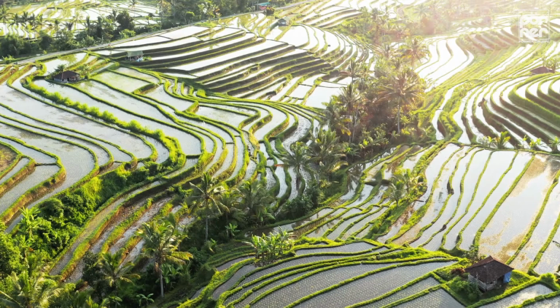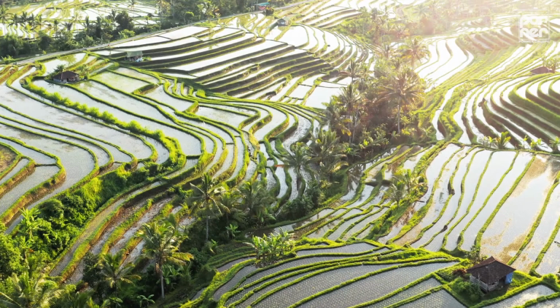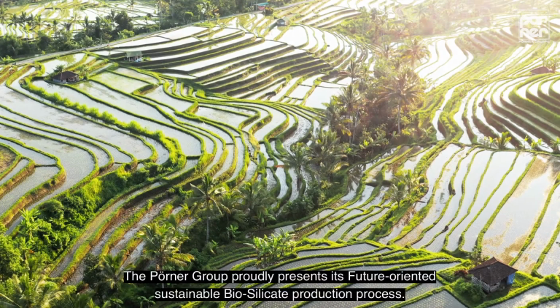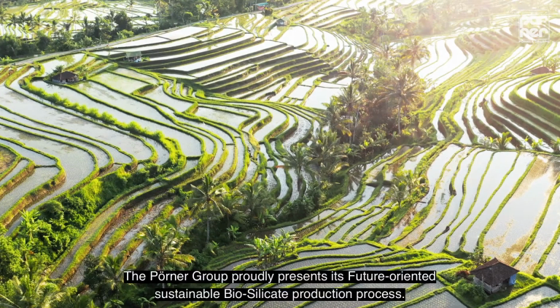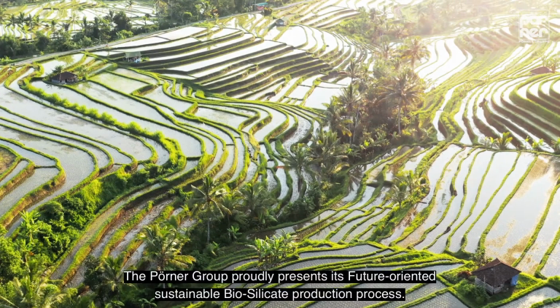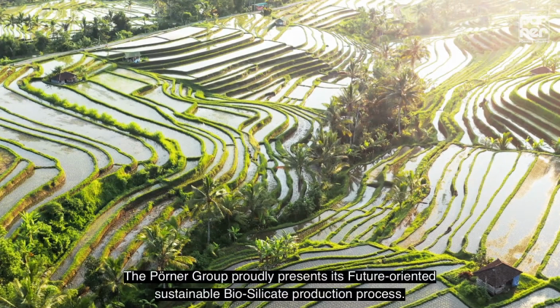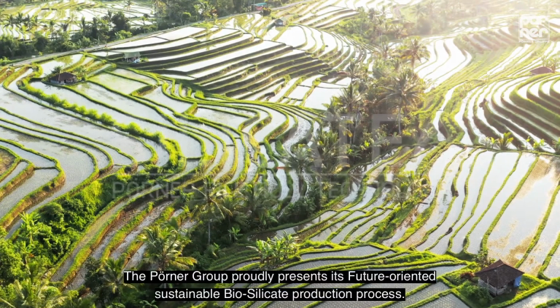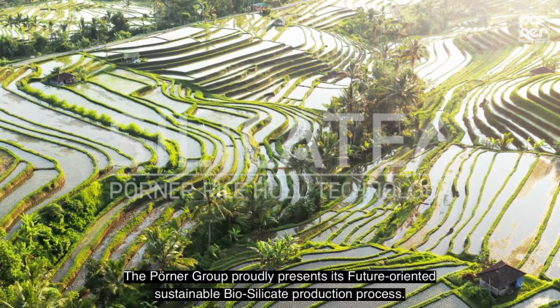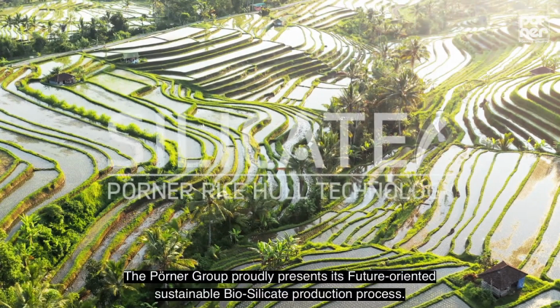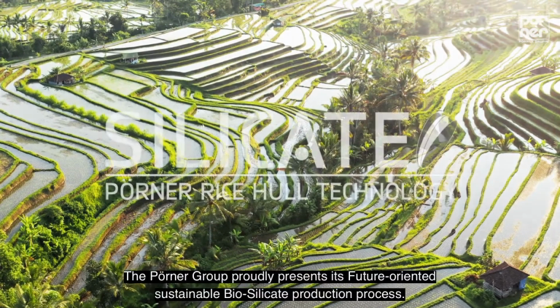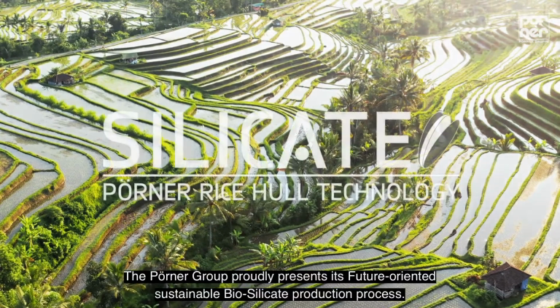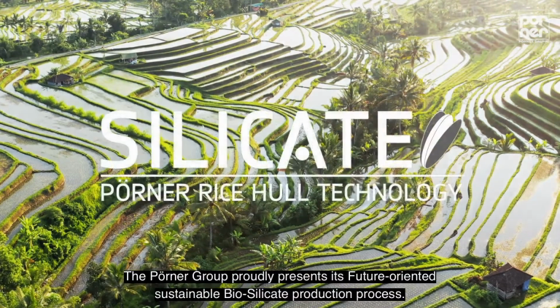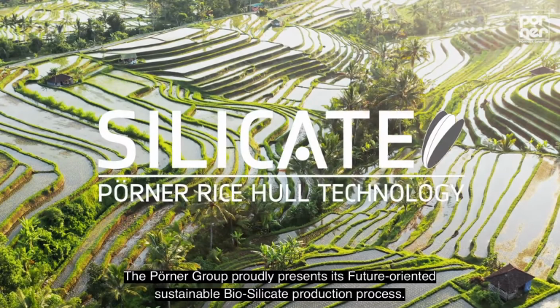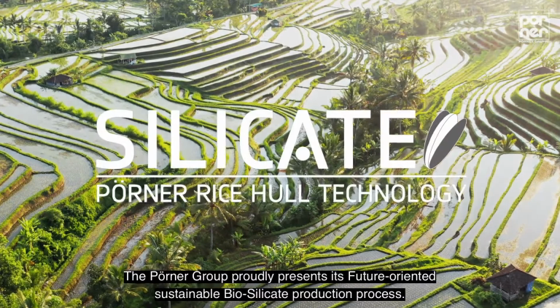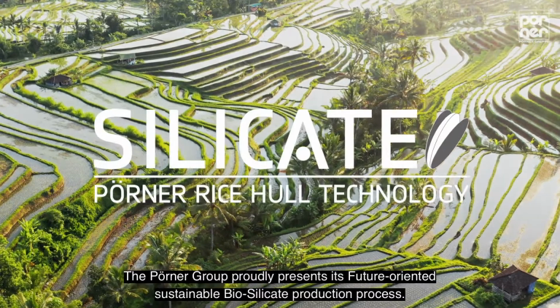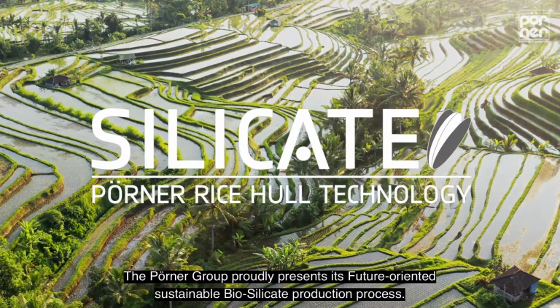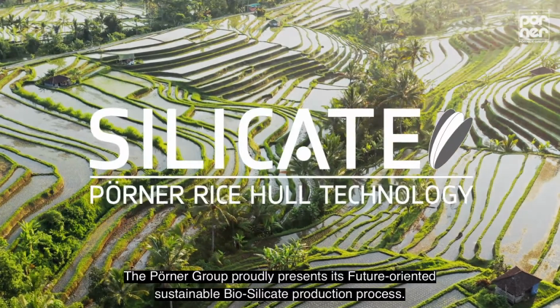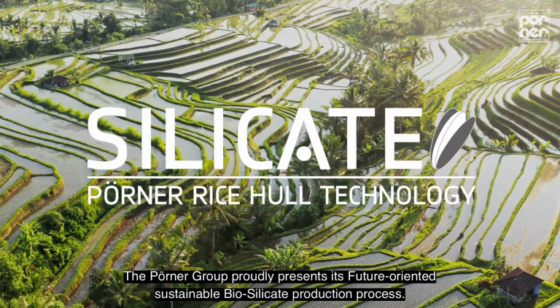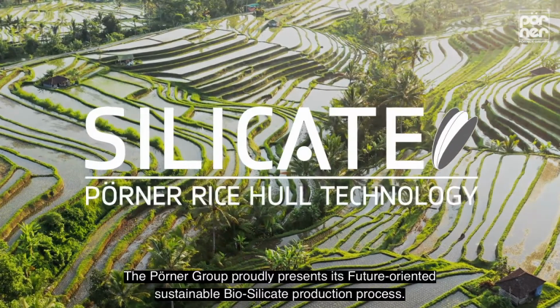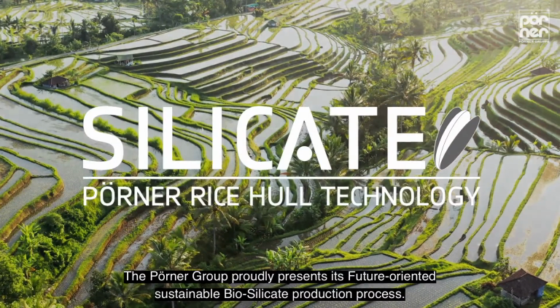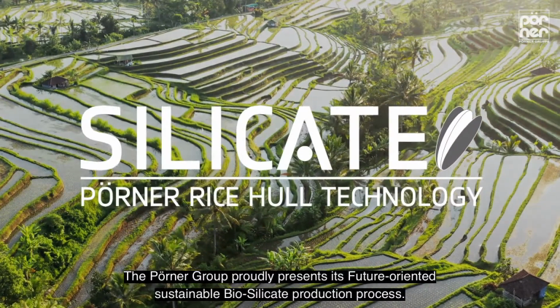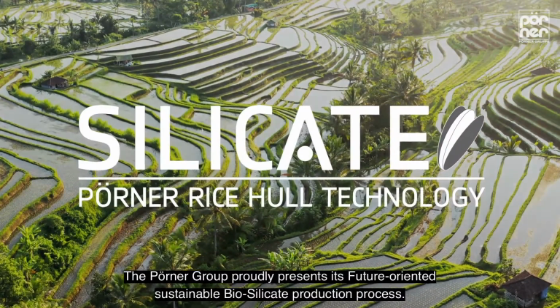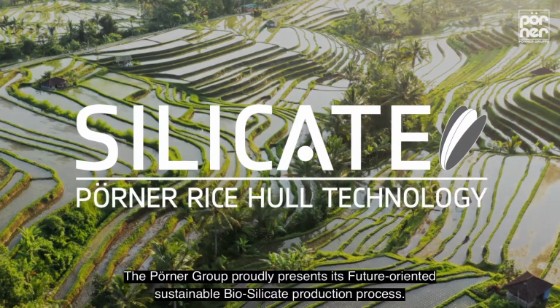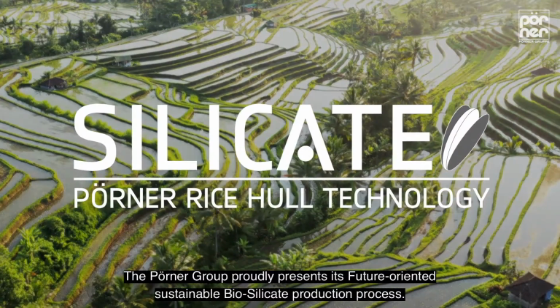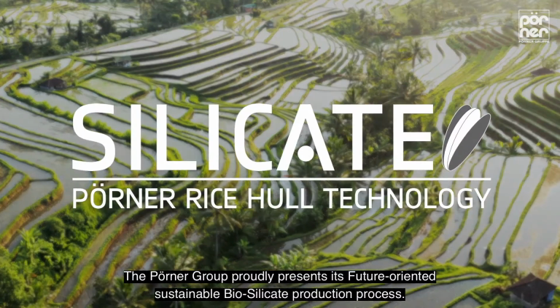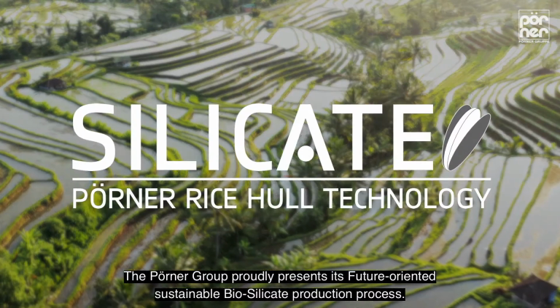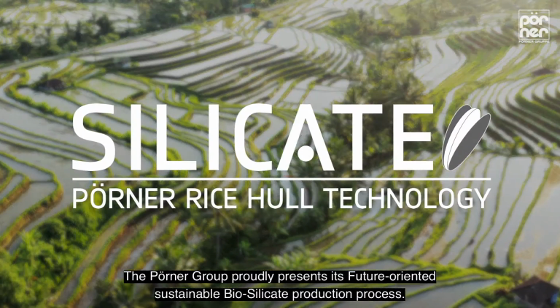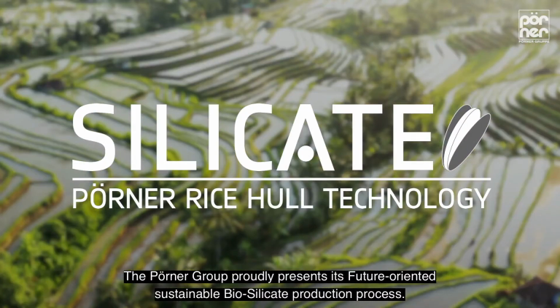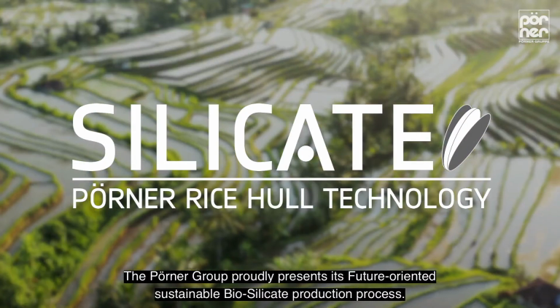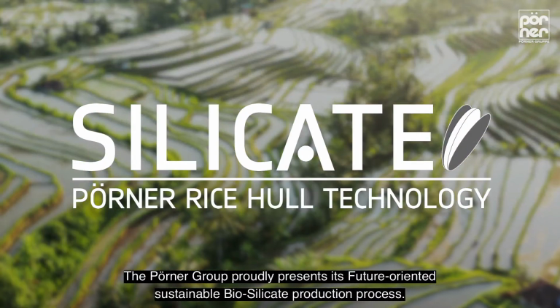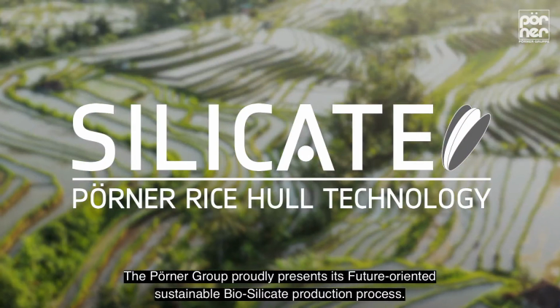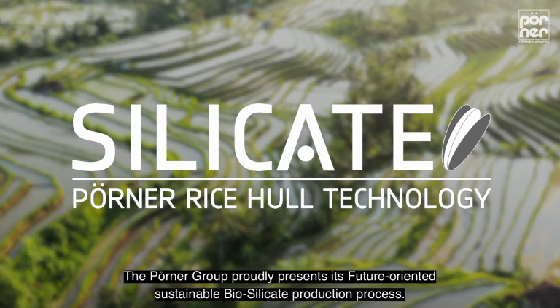The Perna Group proudly presents its future-oriented, sustainable biosilicate production process.